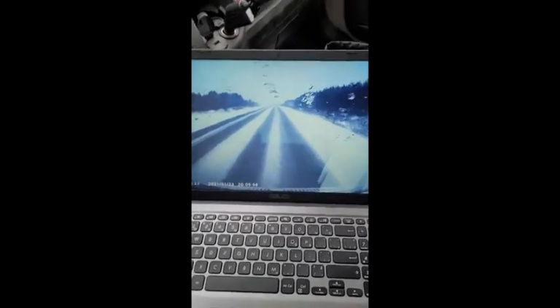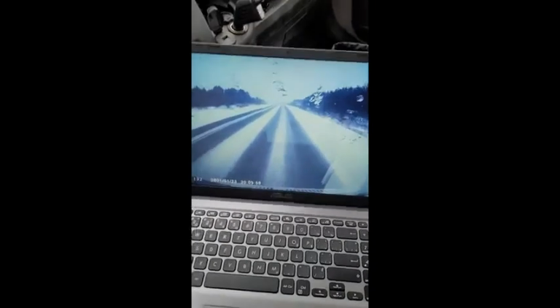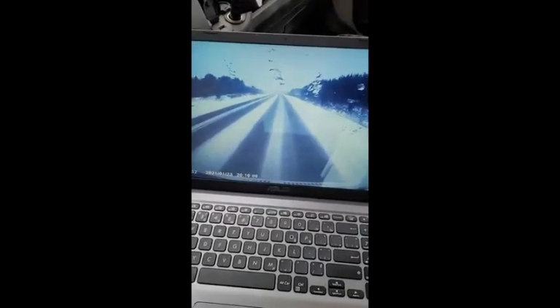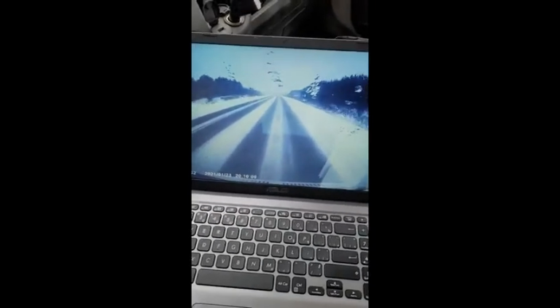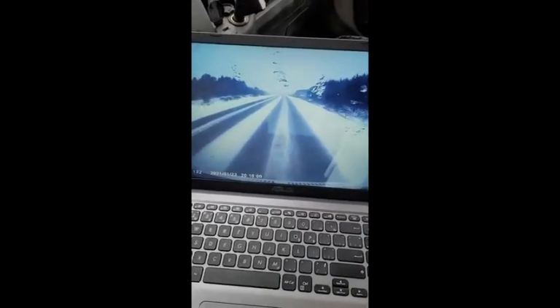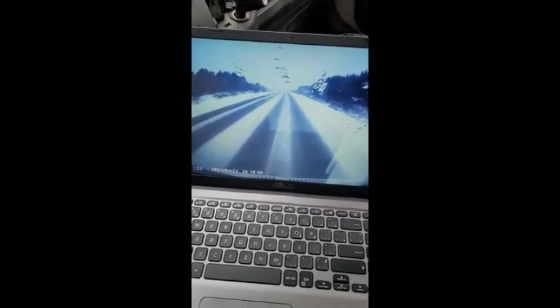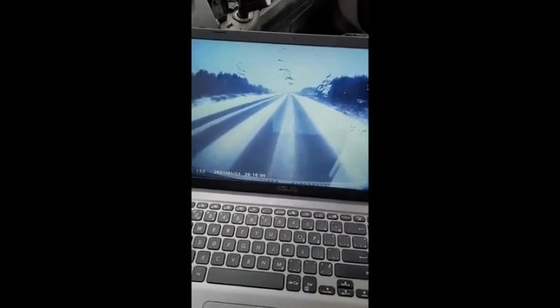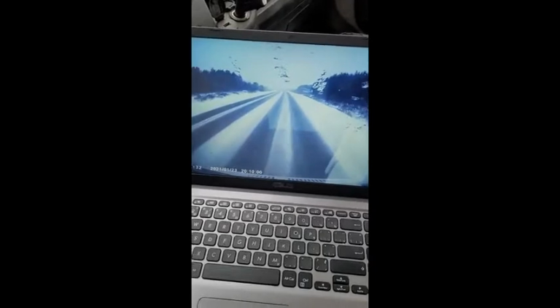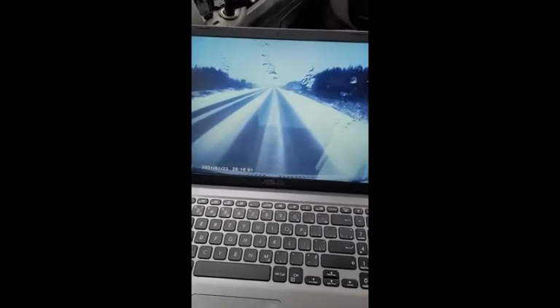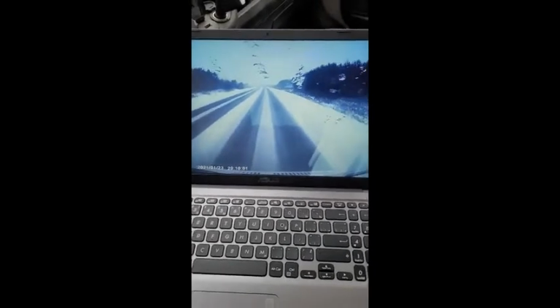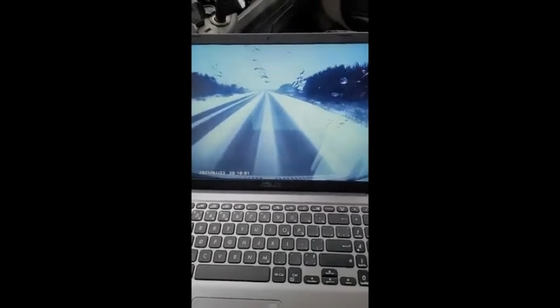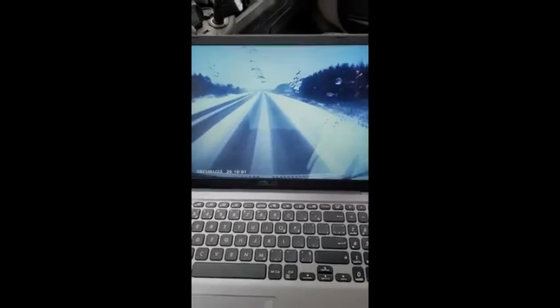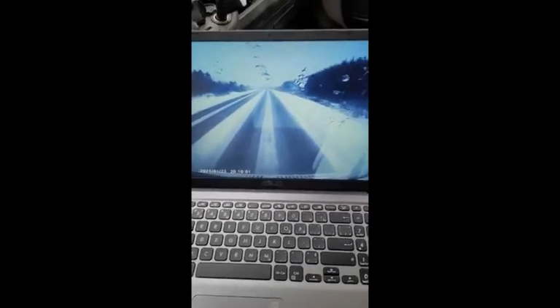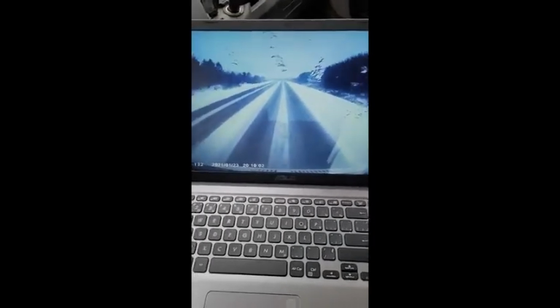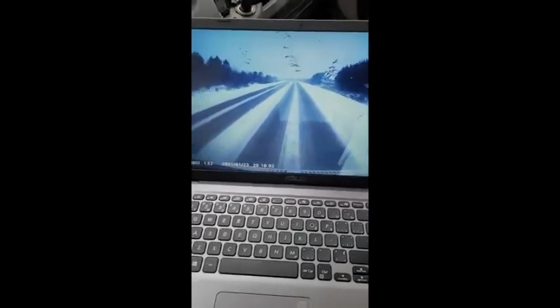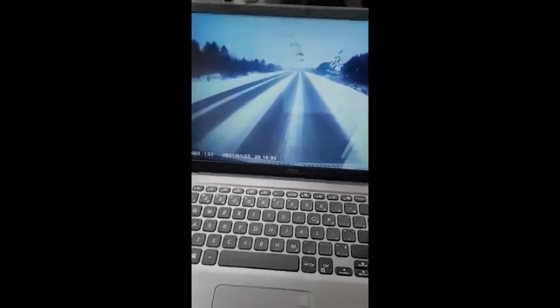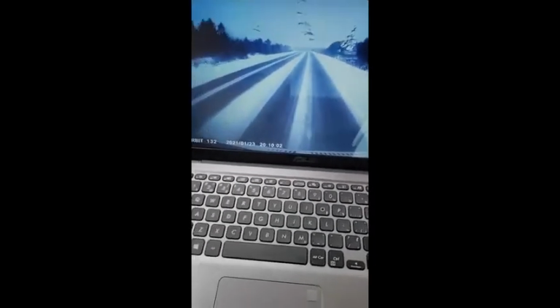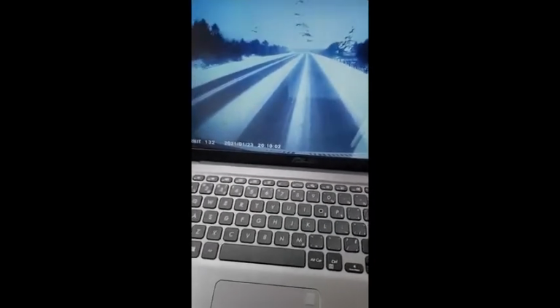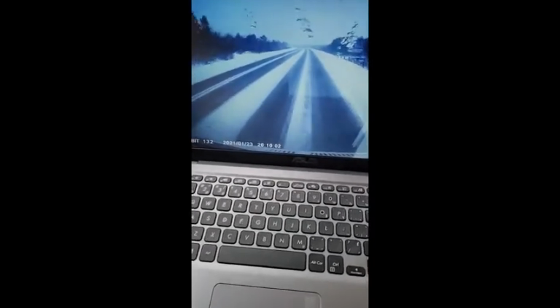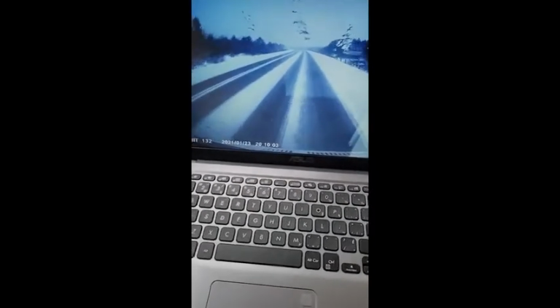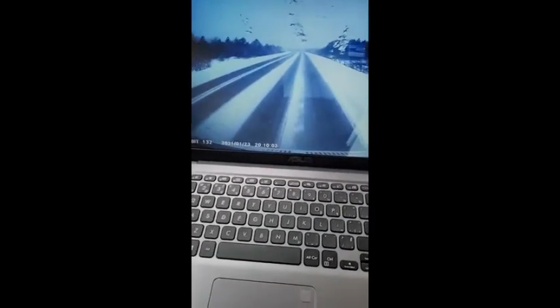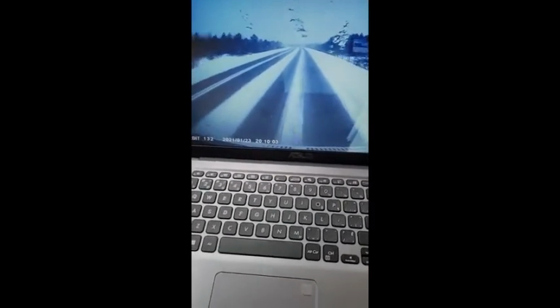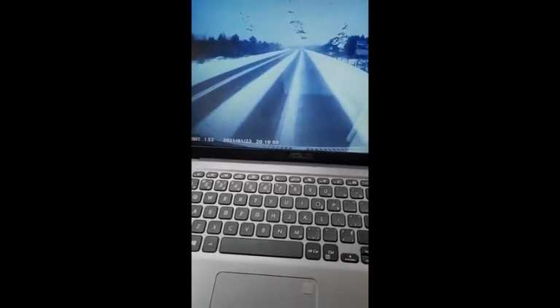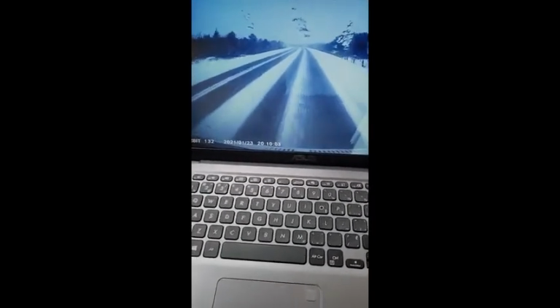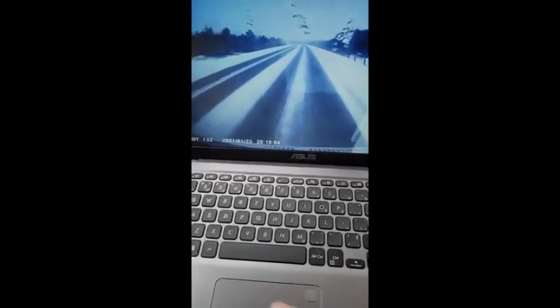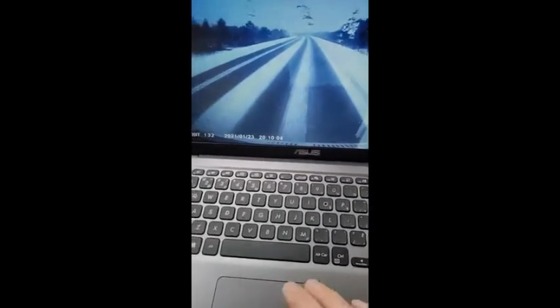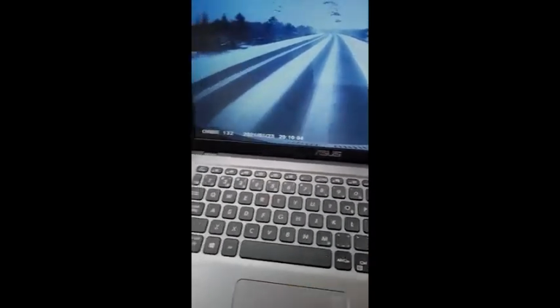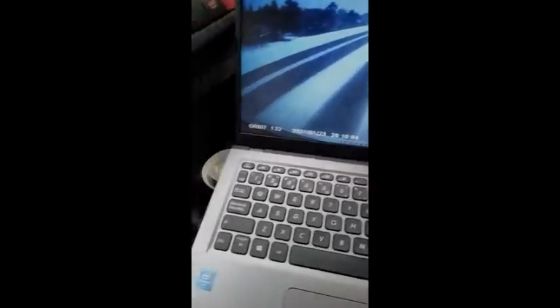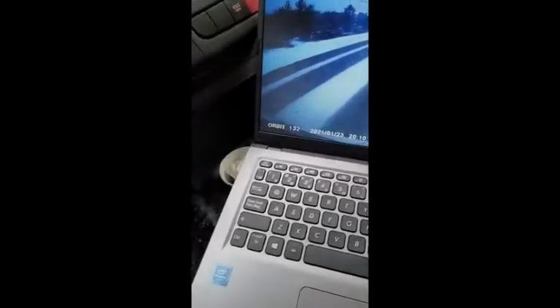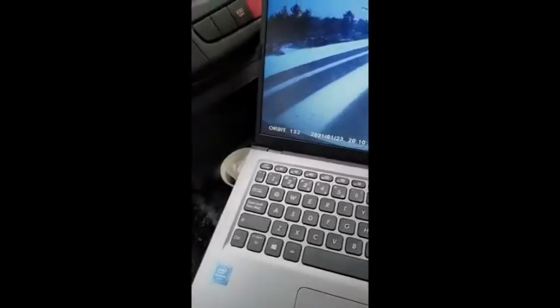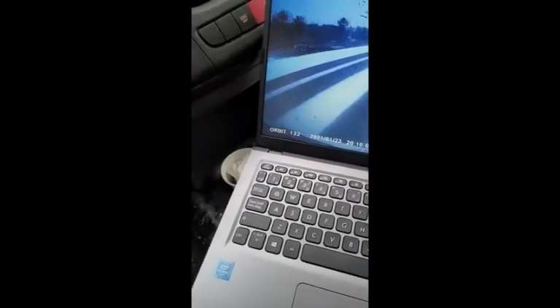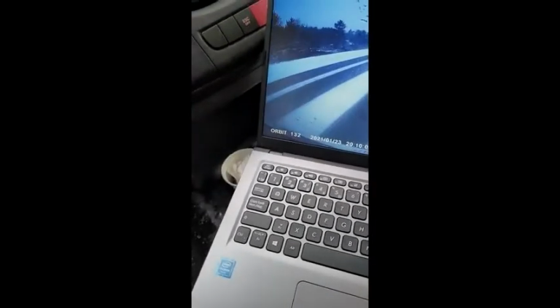So I would recommend this to friends and family or anybody who's in the market for a good quality dash cam. Thanks.